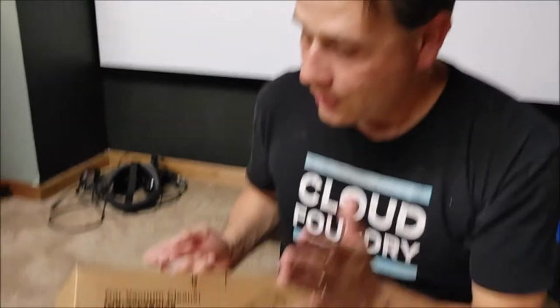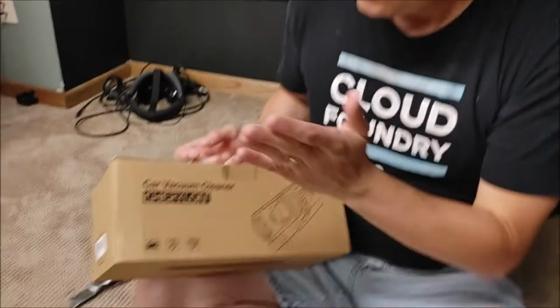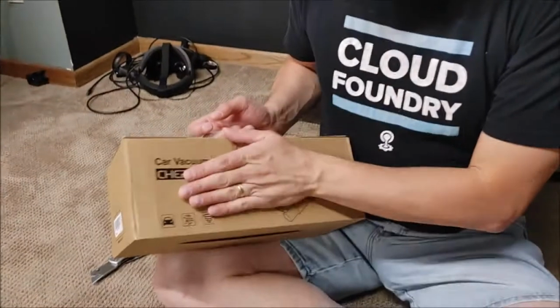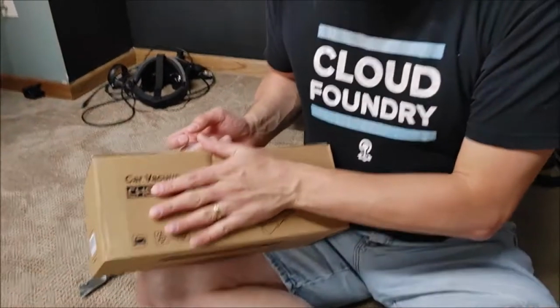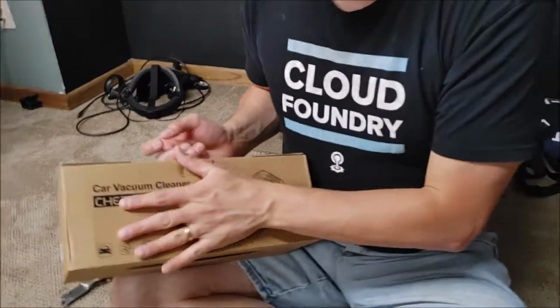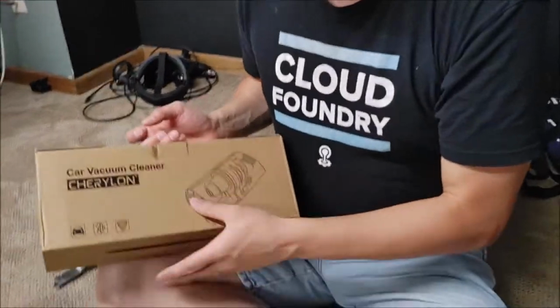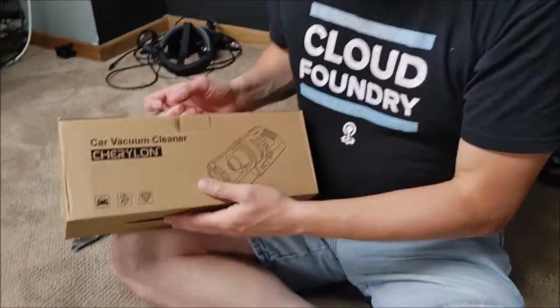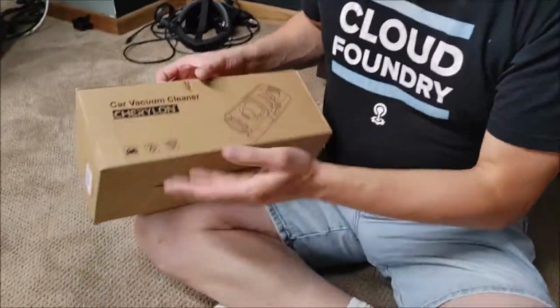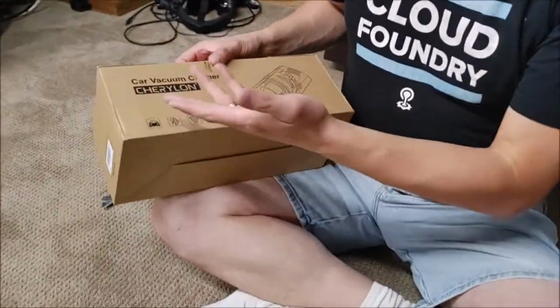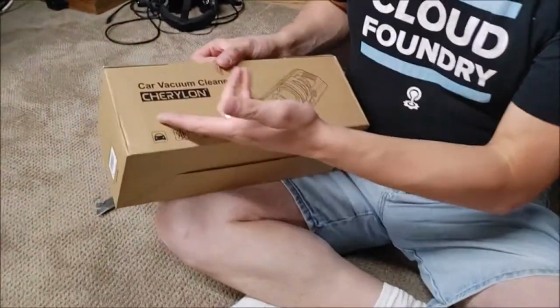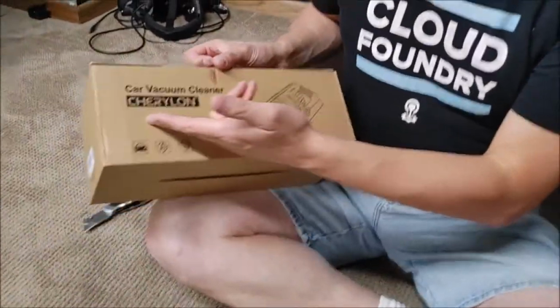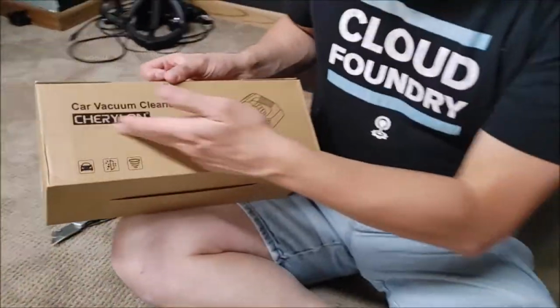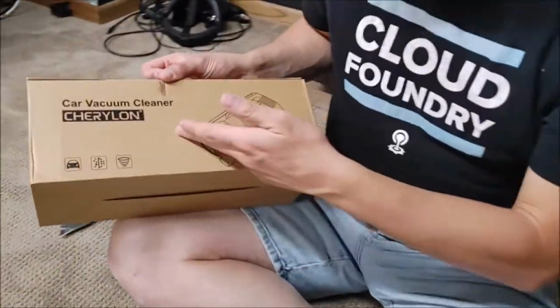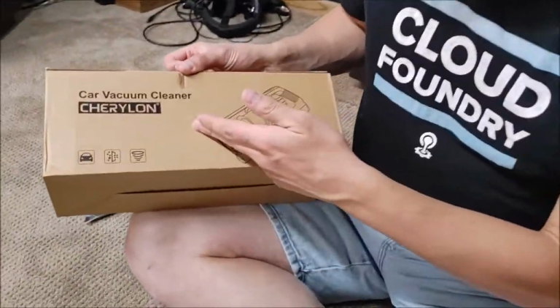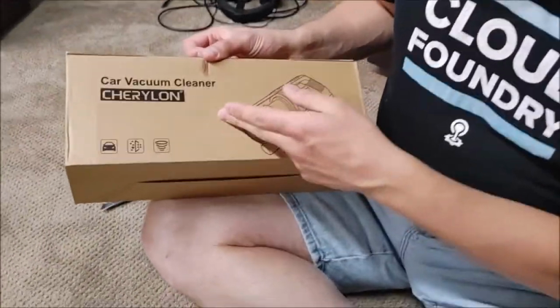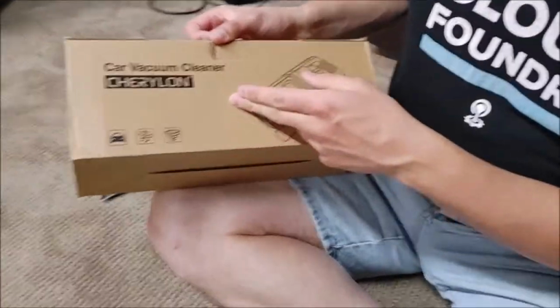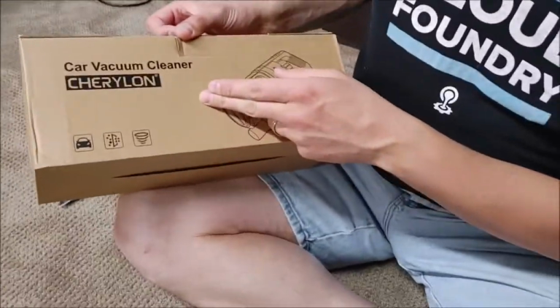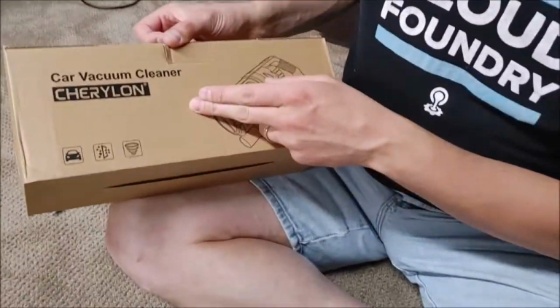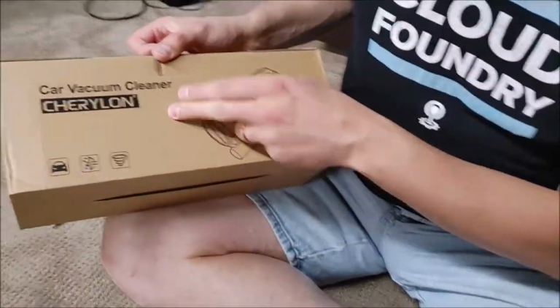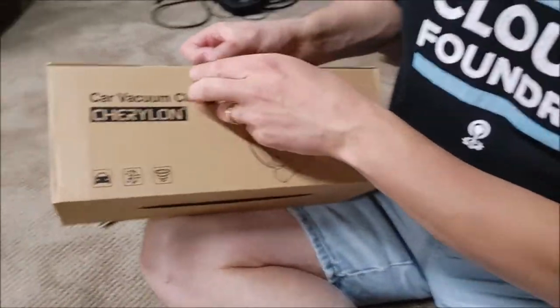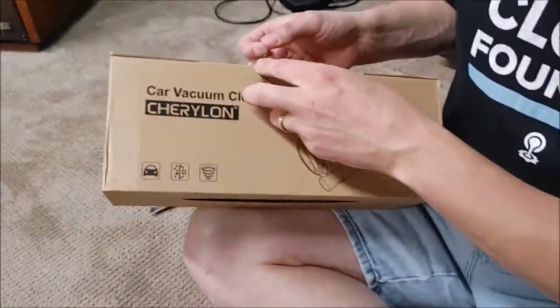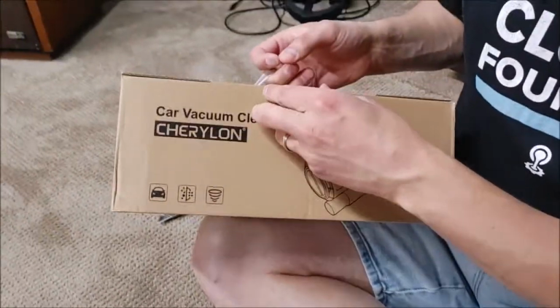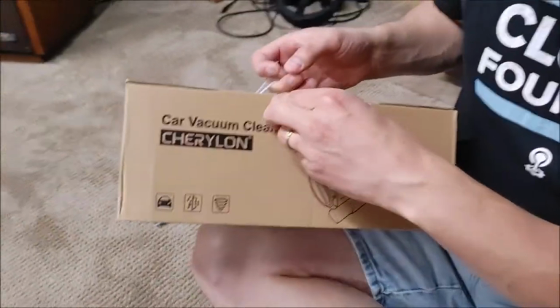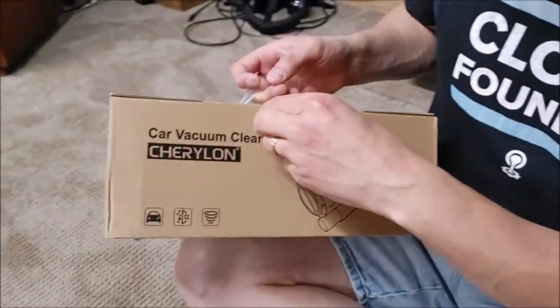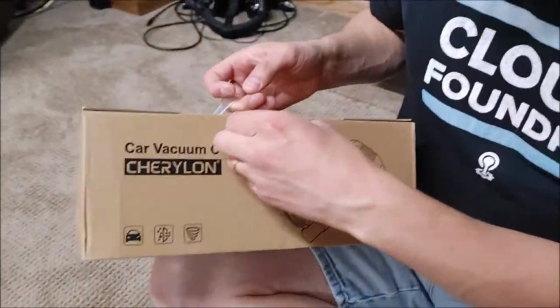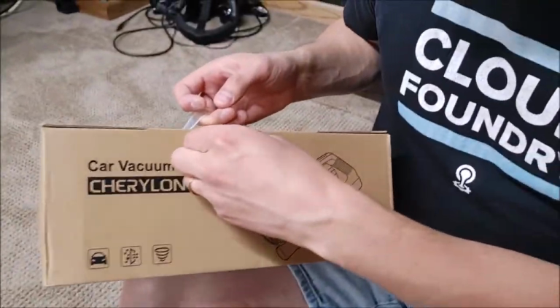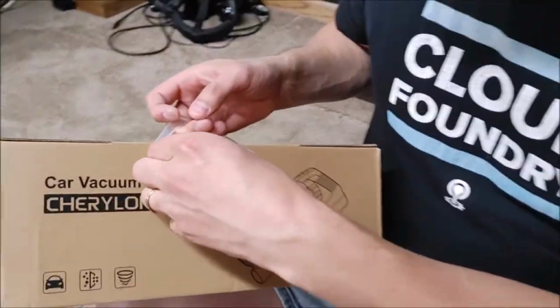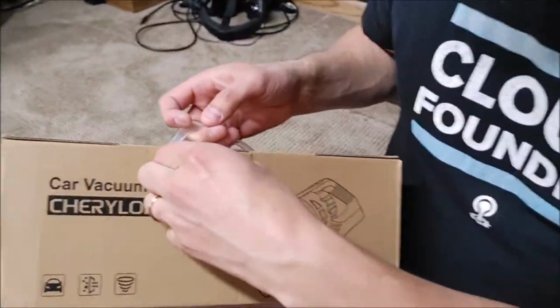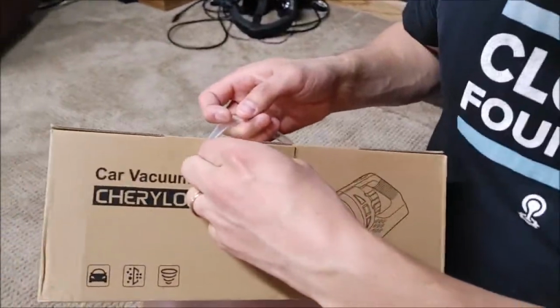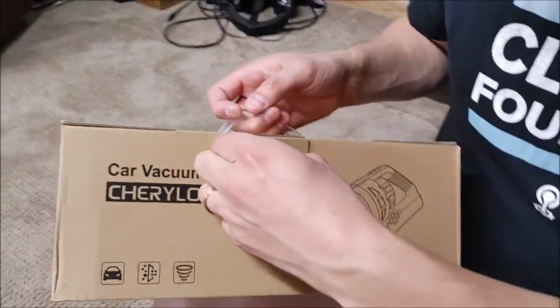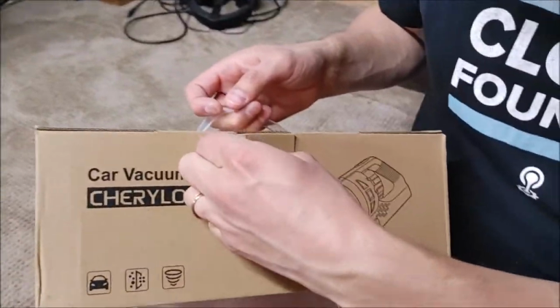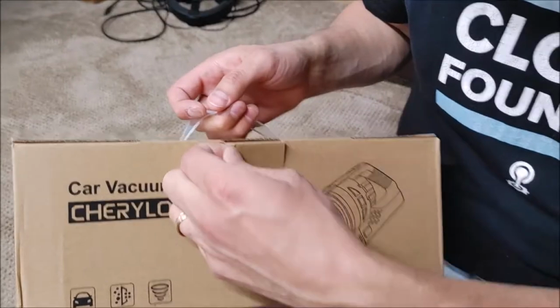Okay, here we go — the unboxing of the Sherrillon Car Vacuum Cleaner. So let's give this a shot. Let's go ahead and open this up.